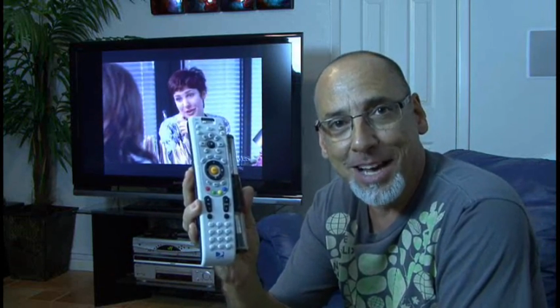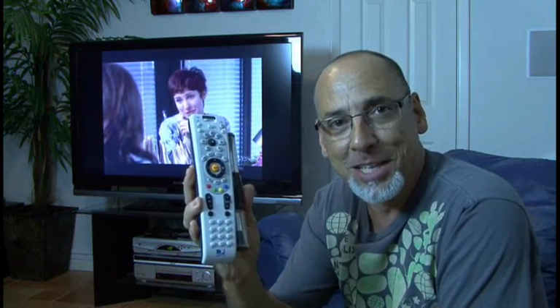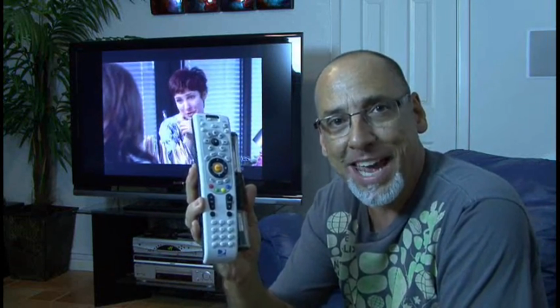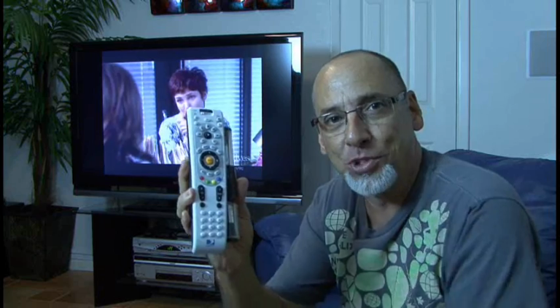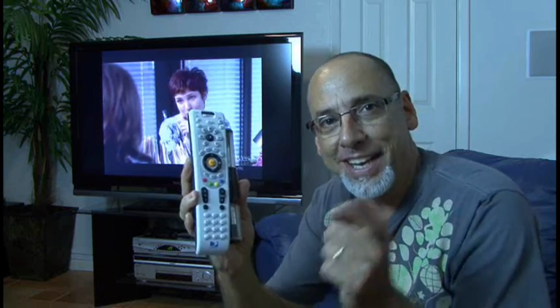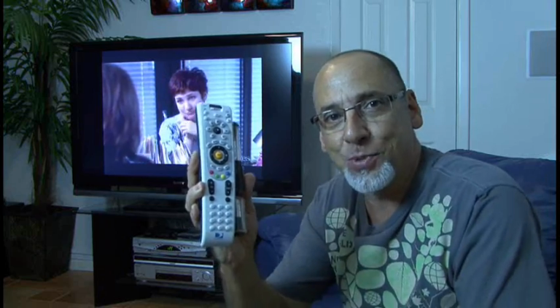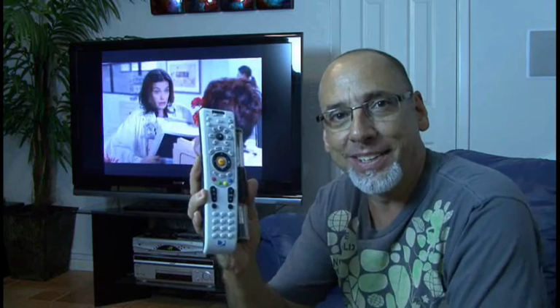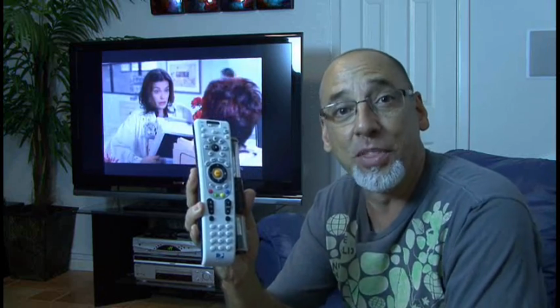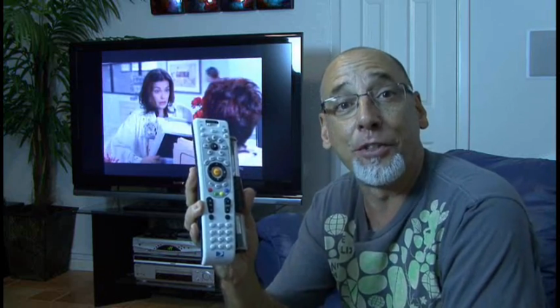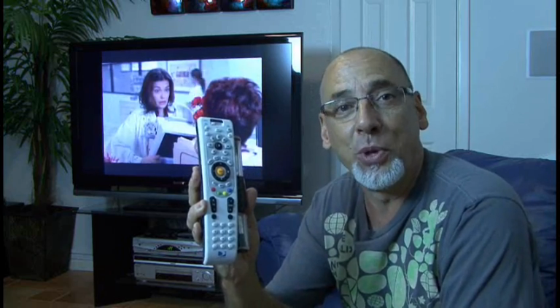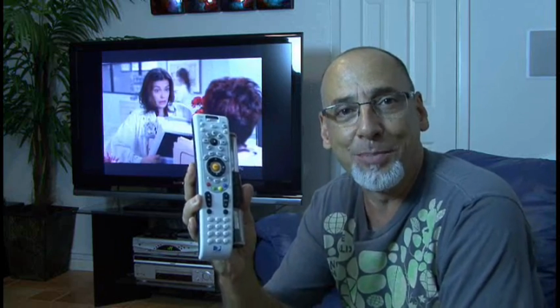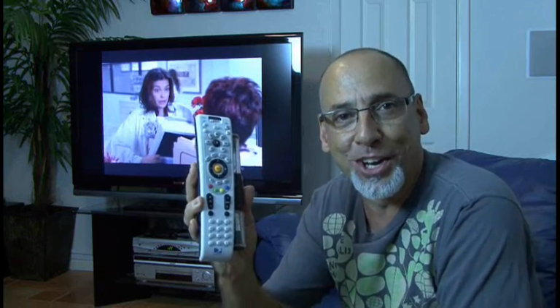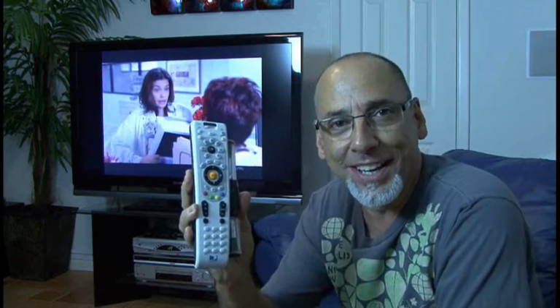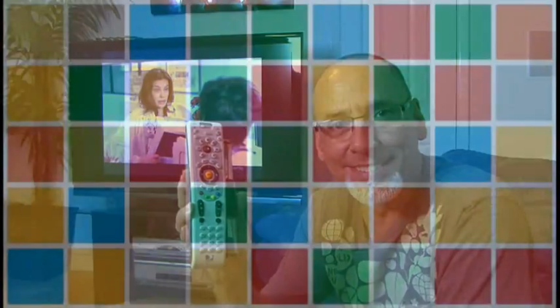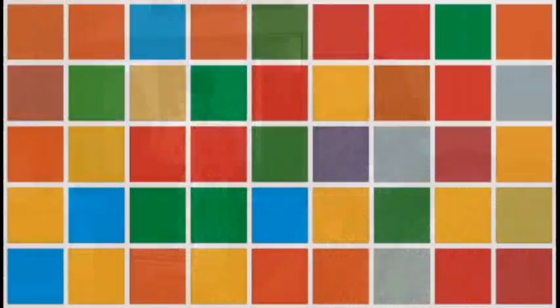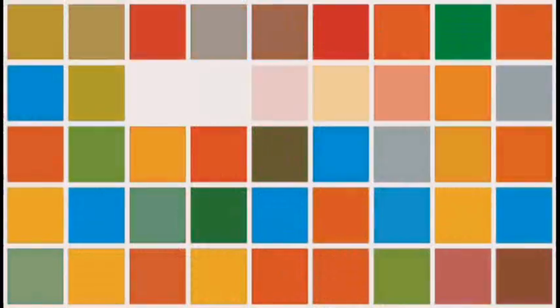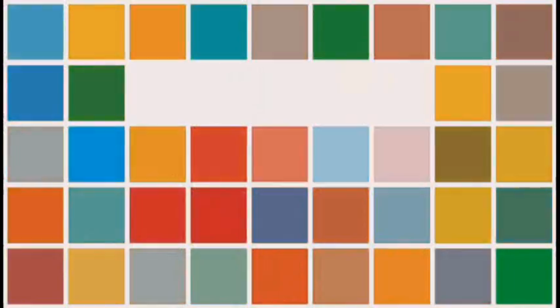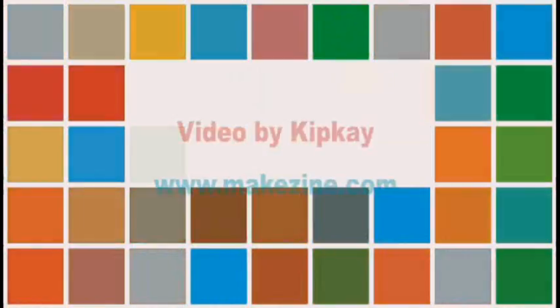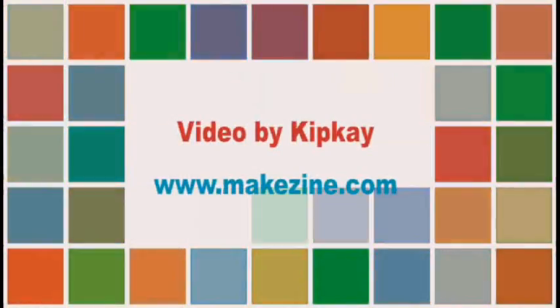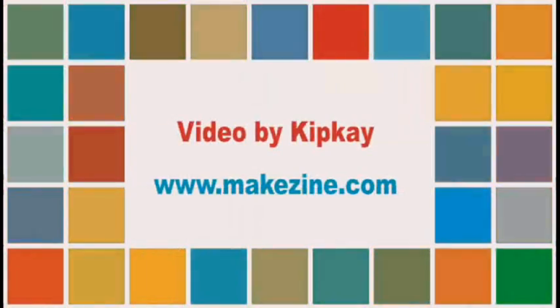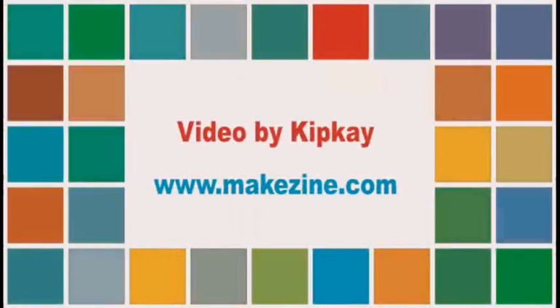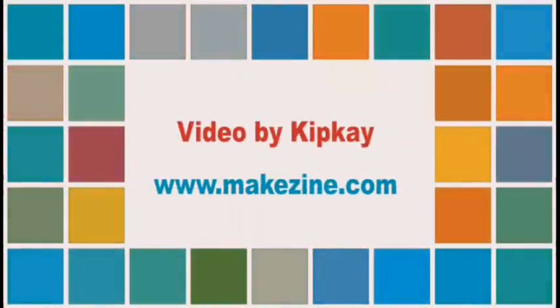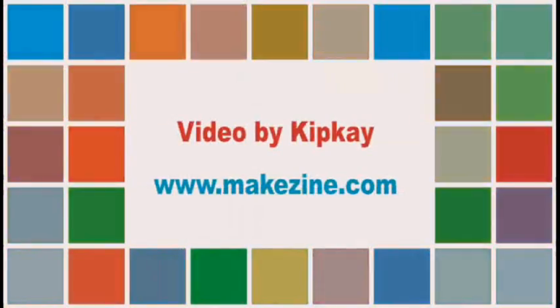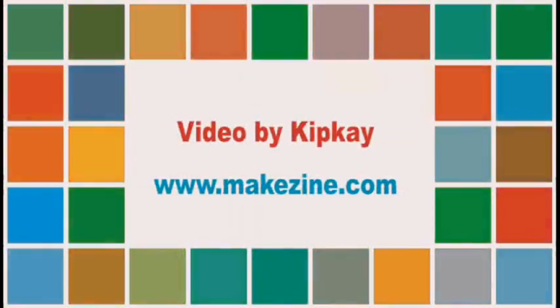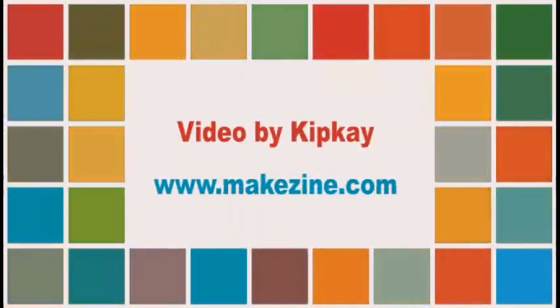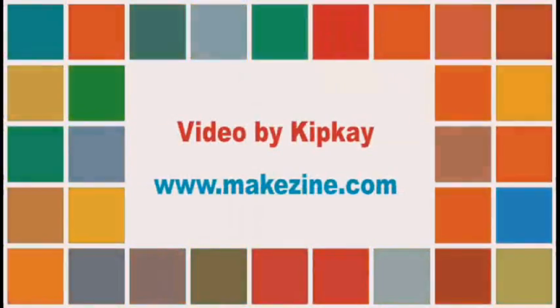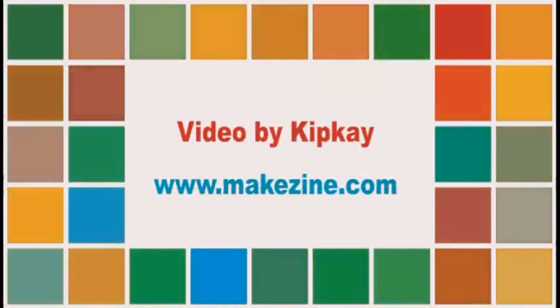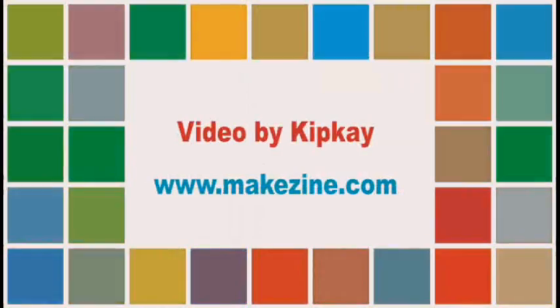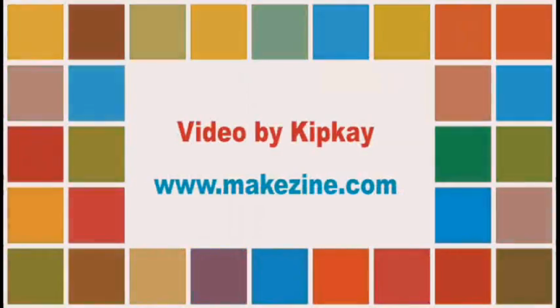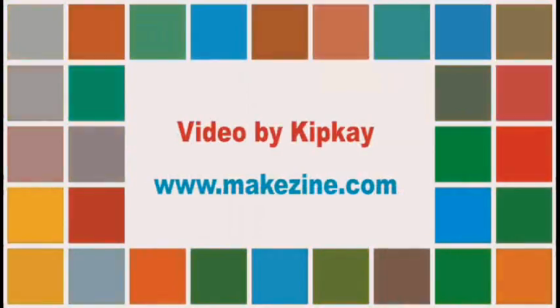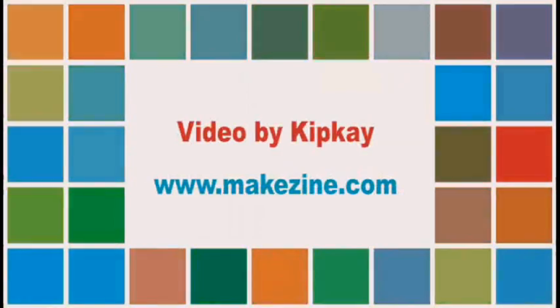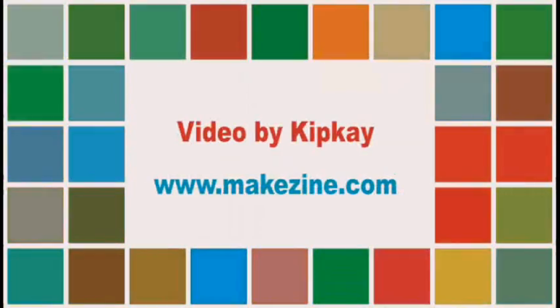I'm Kip Kaye, we'll see you next week with another Weekend Project. See you then!